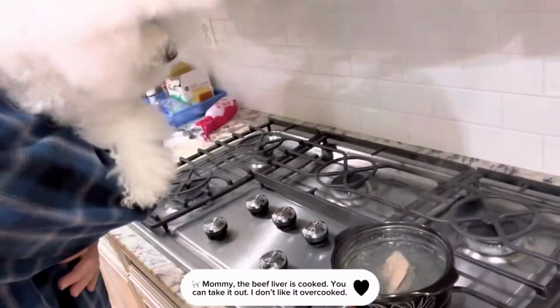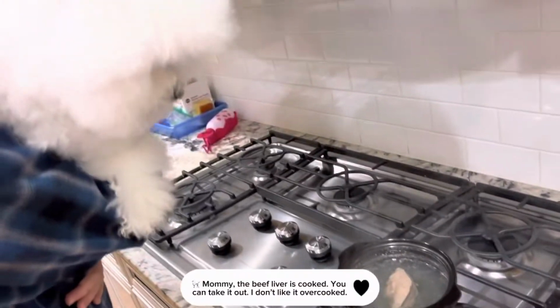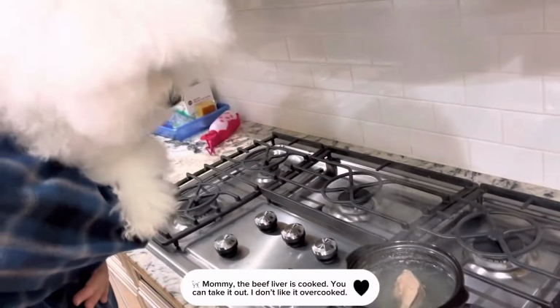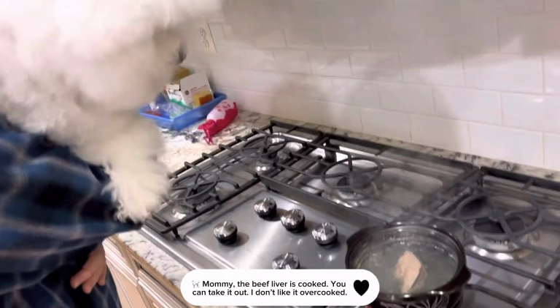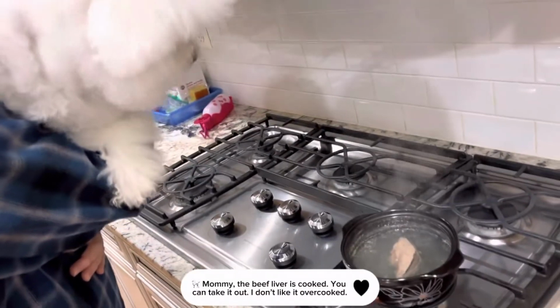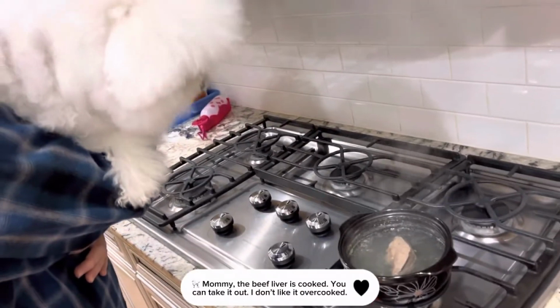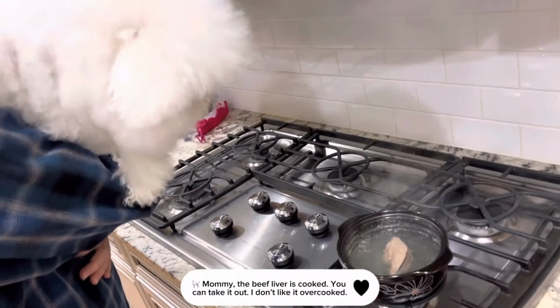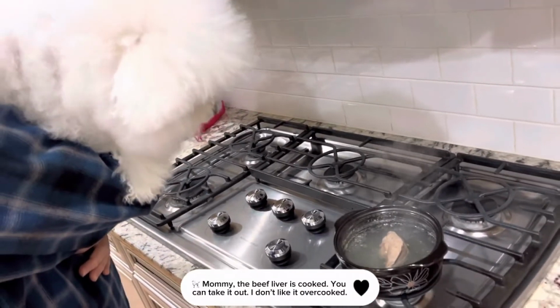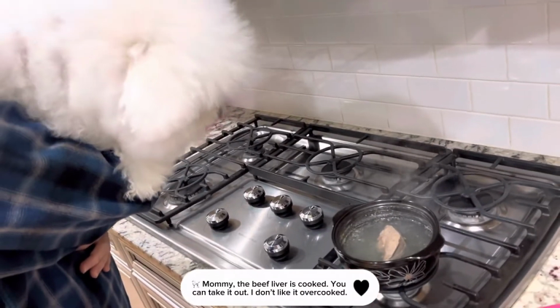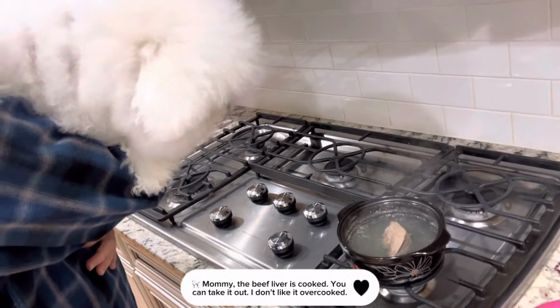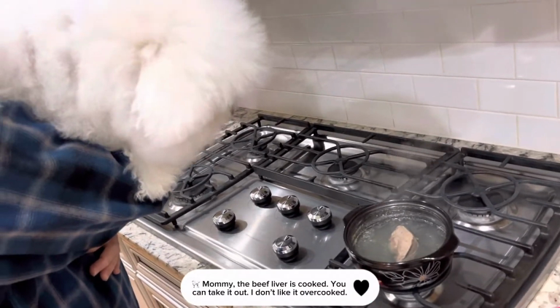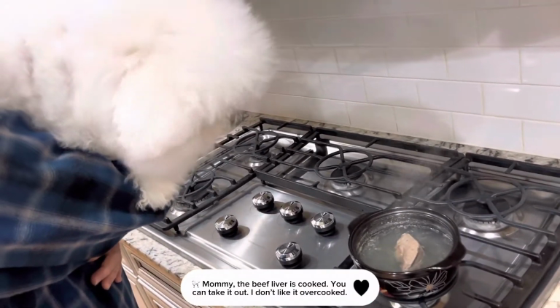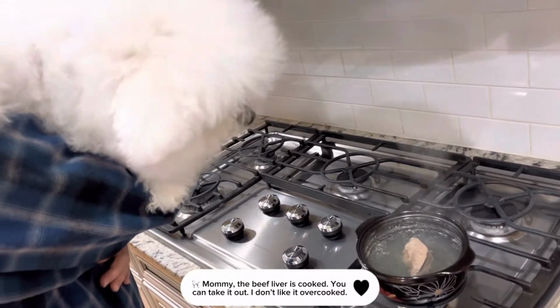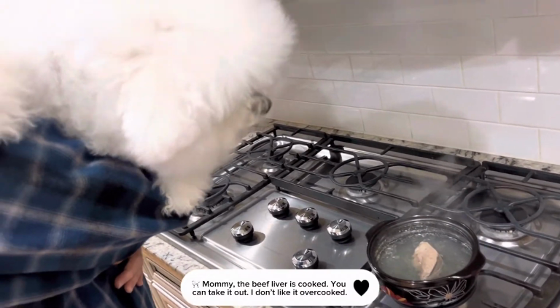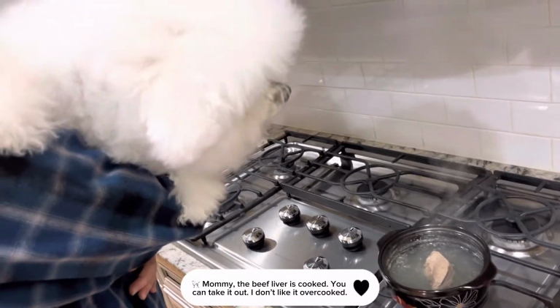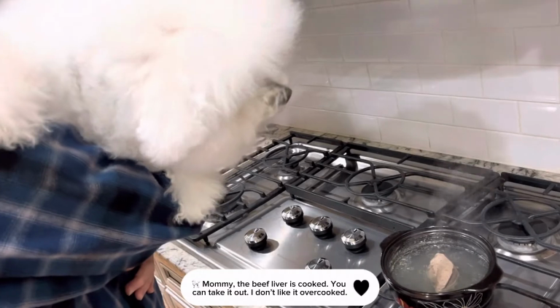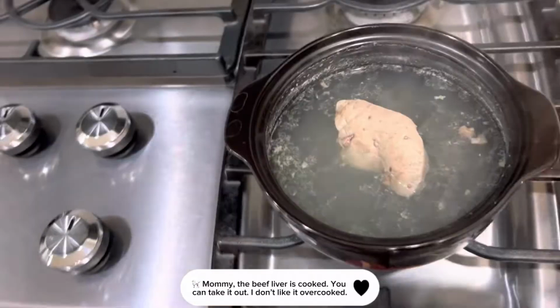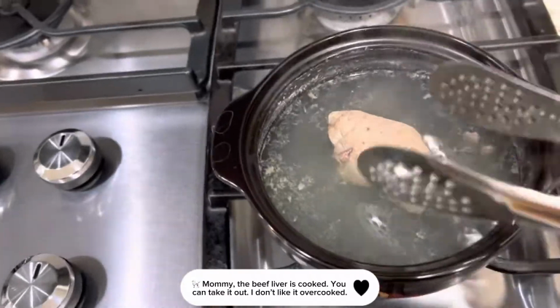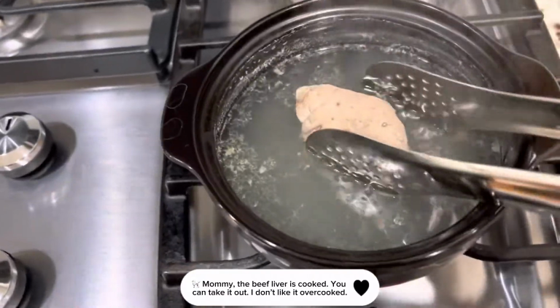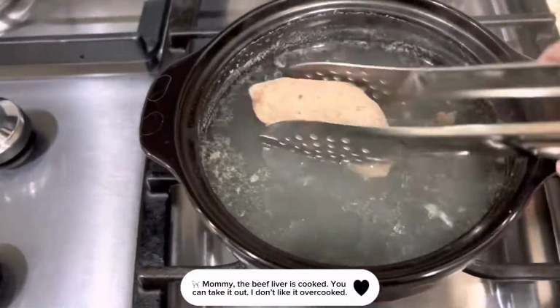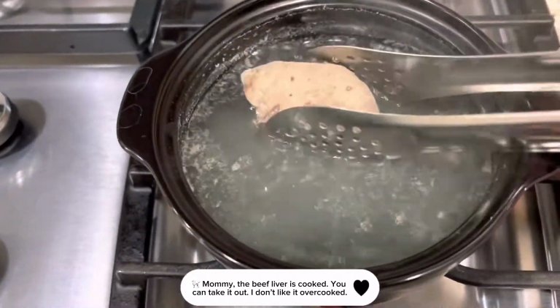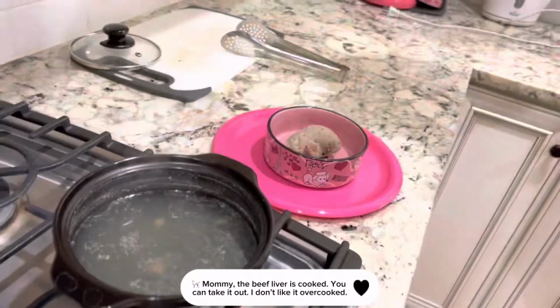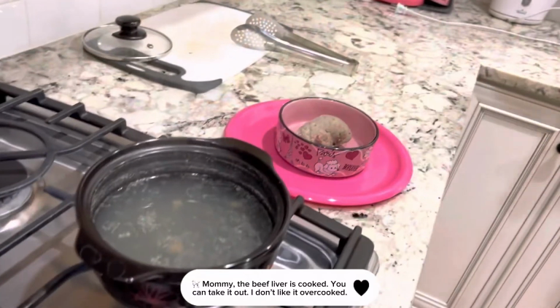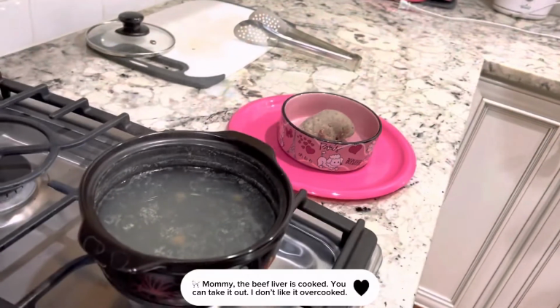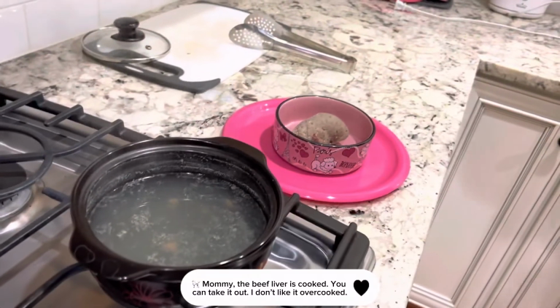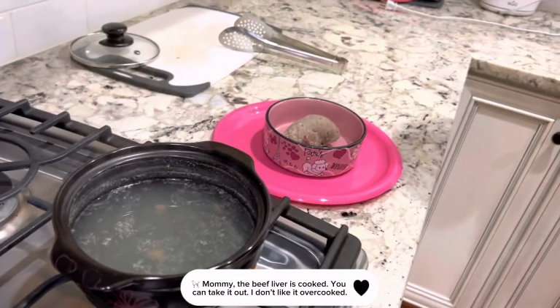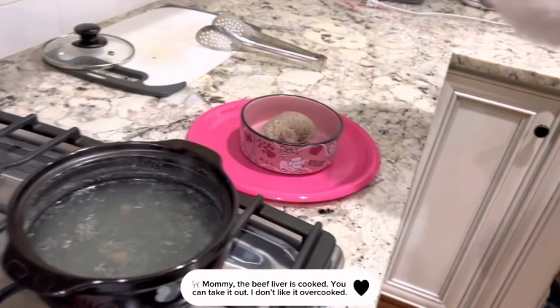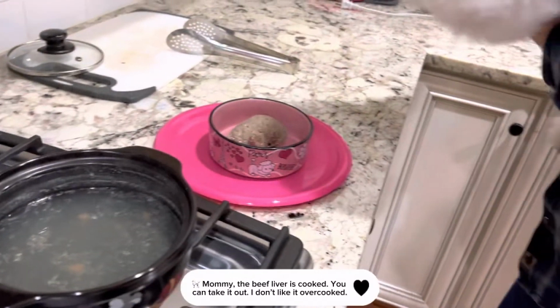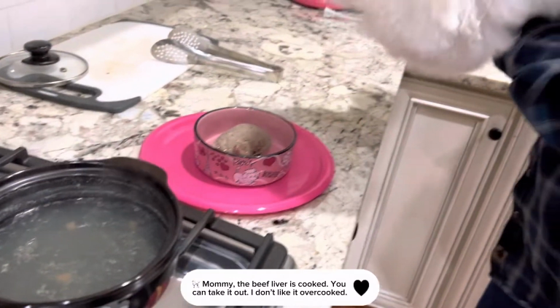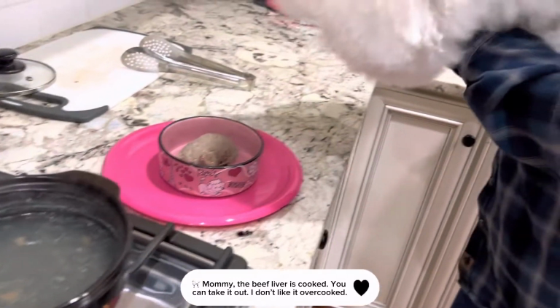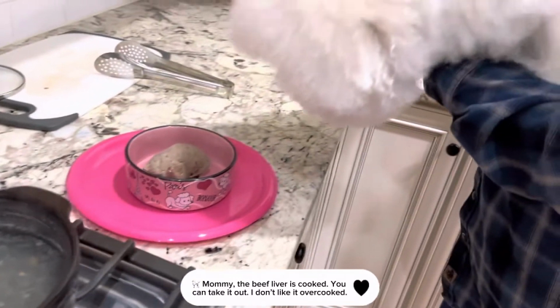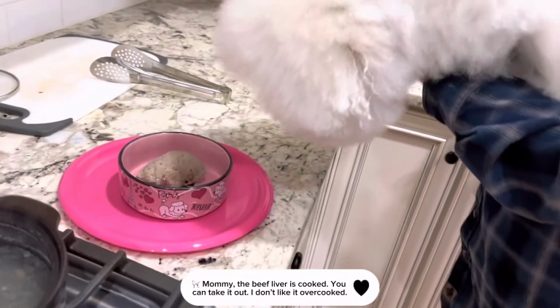Mommy, the beef liver is cooked — you can take it out now. I don't like it overcooked.